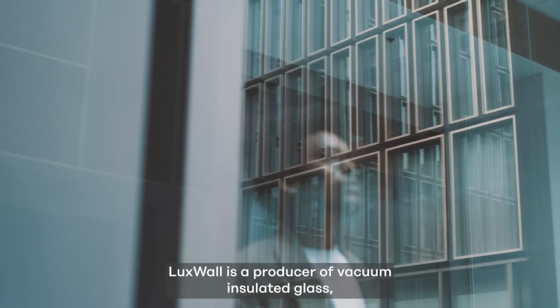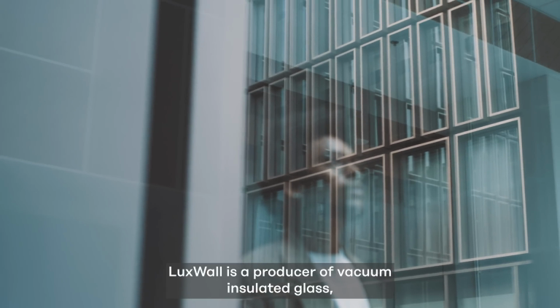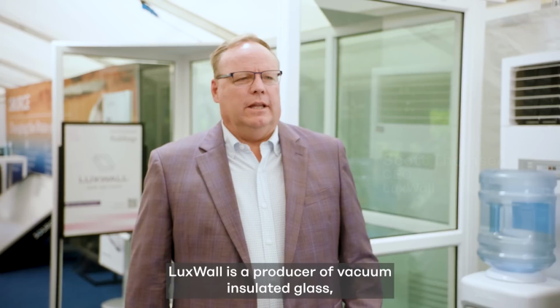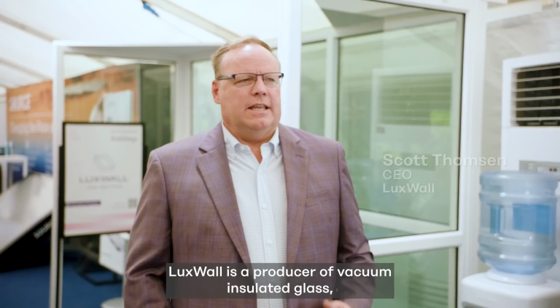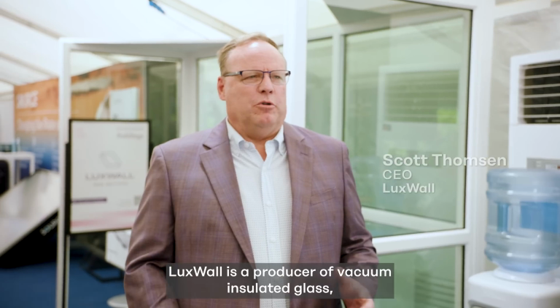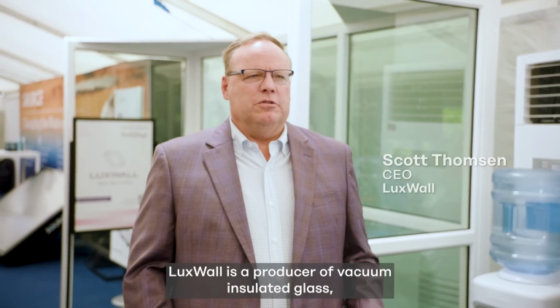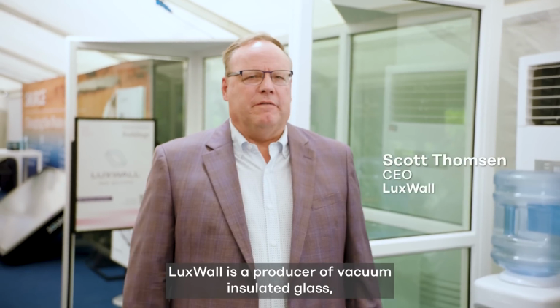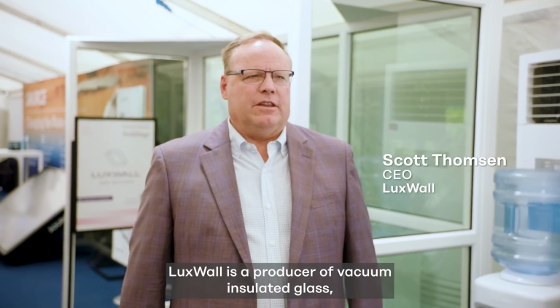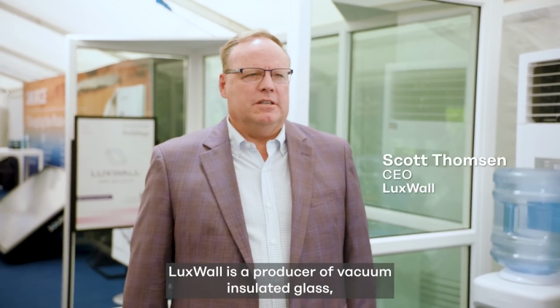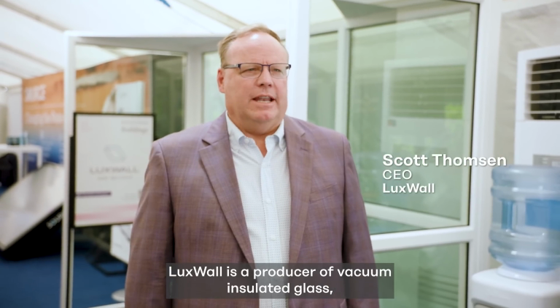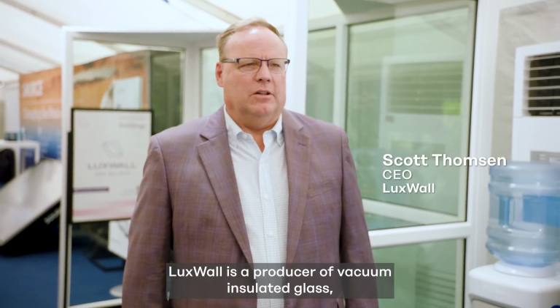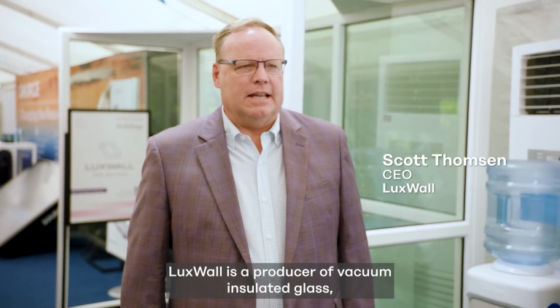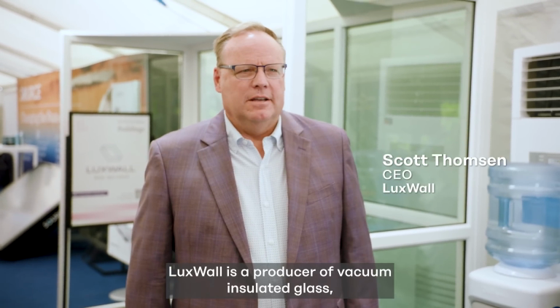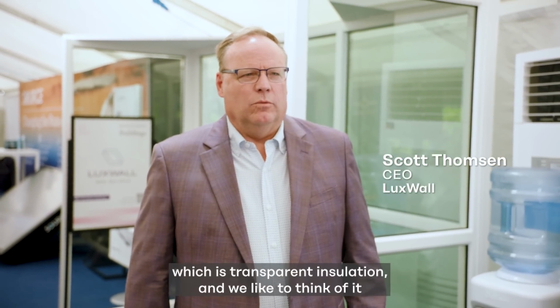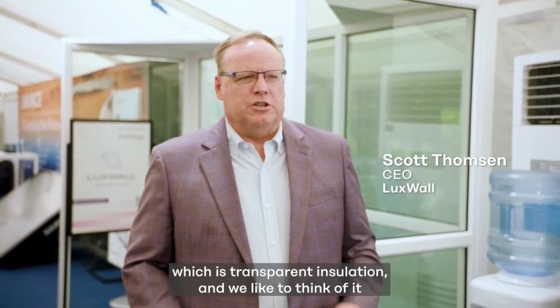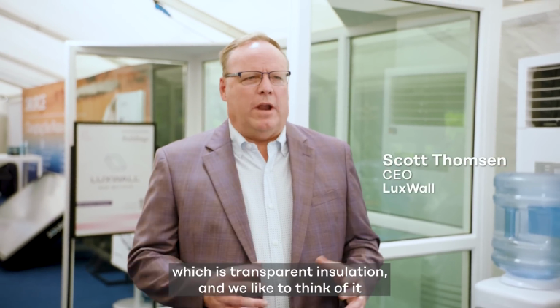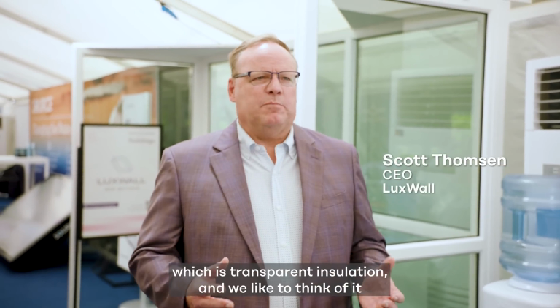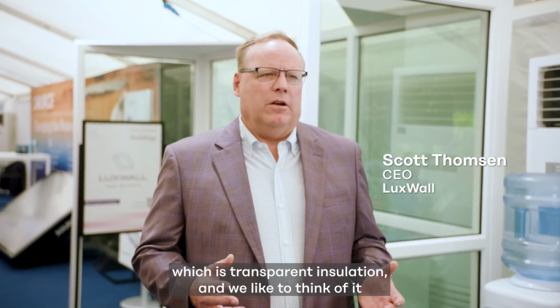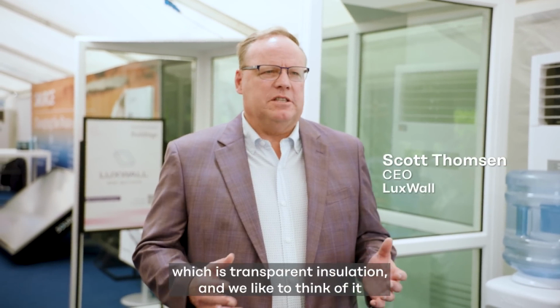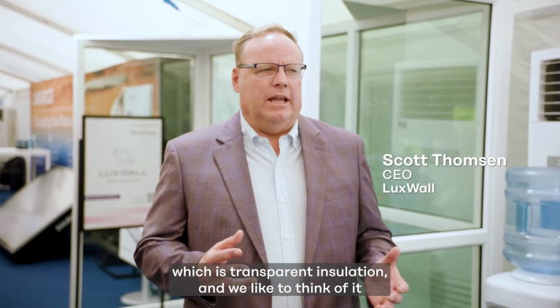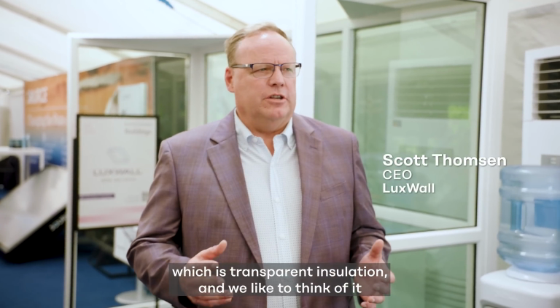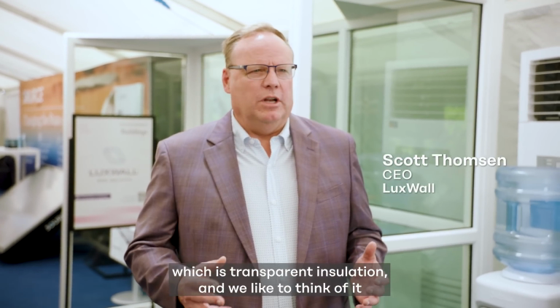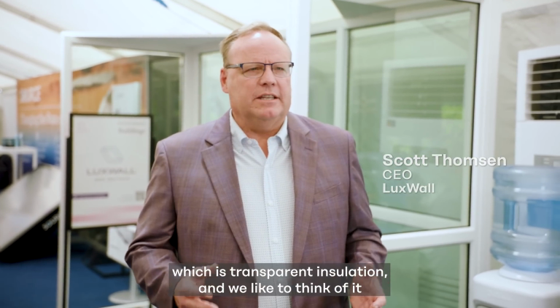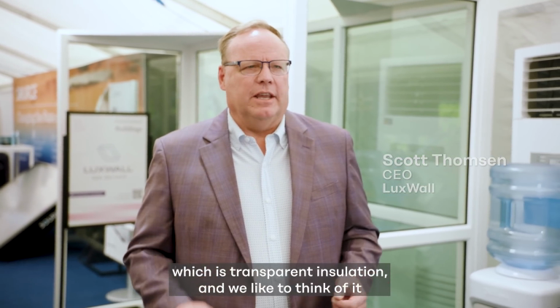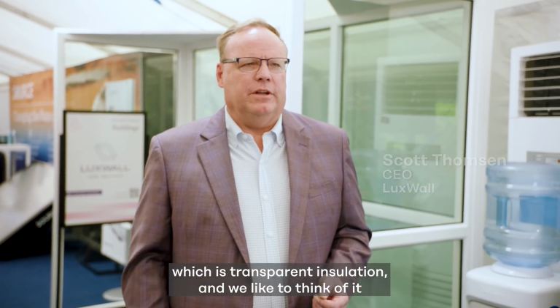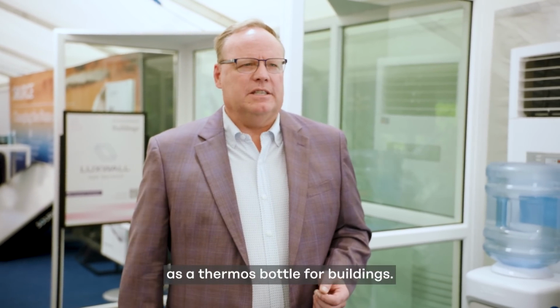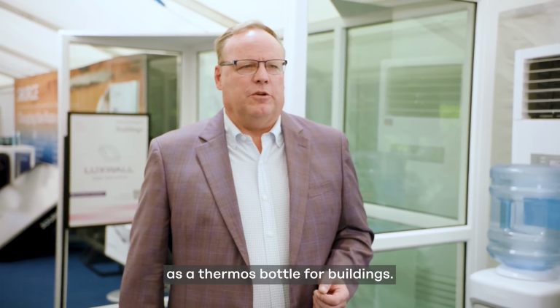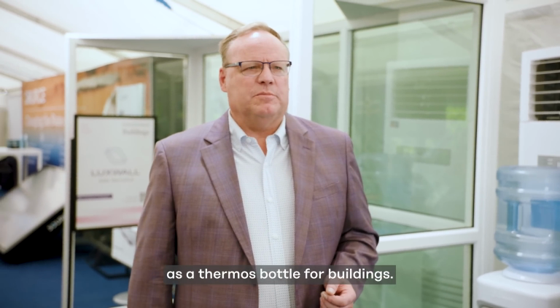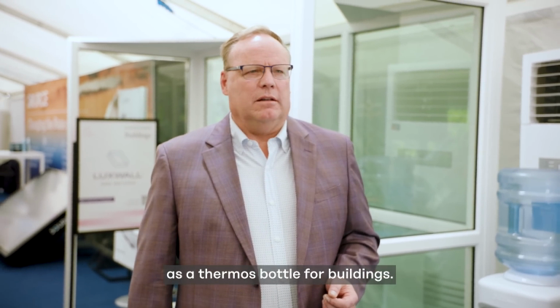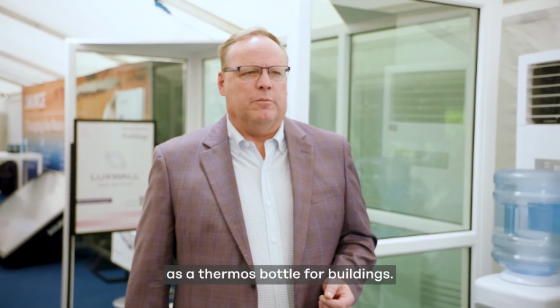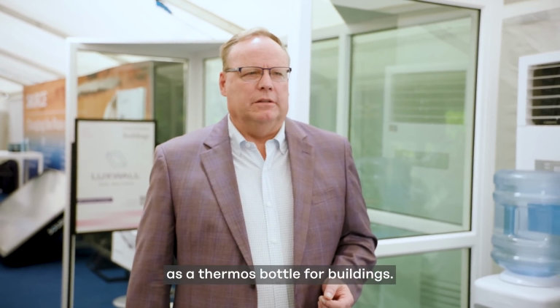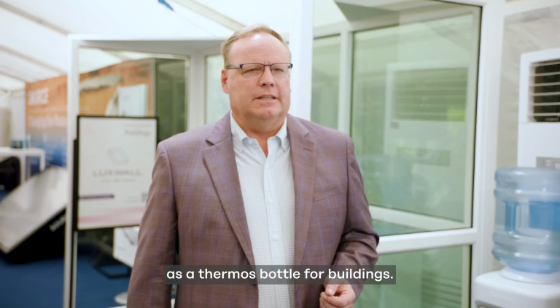Luxwall is a producer of vacuum insulated glass, which is transparent insulation. We like to think of it as a thermos bottle for buildings.